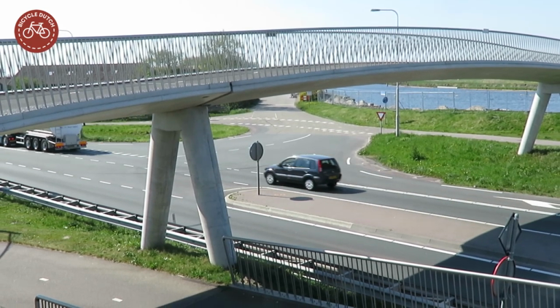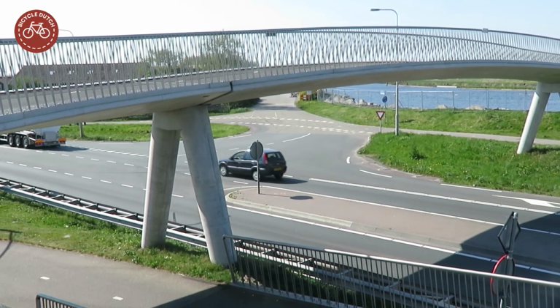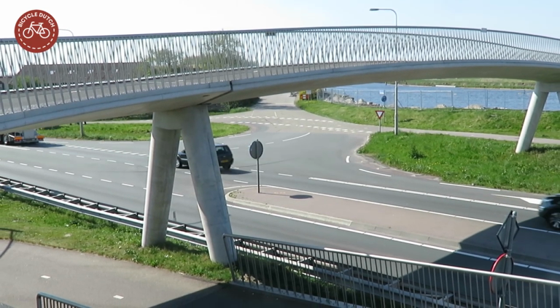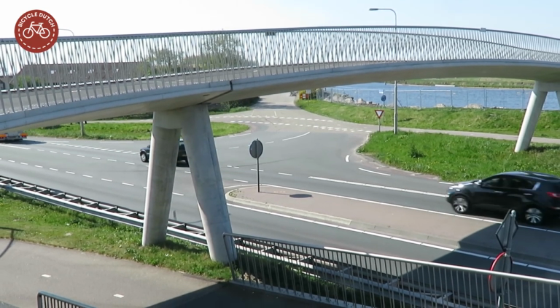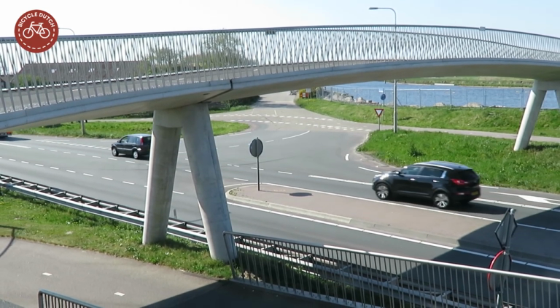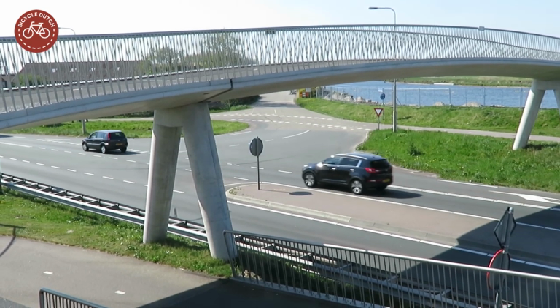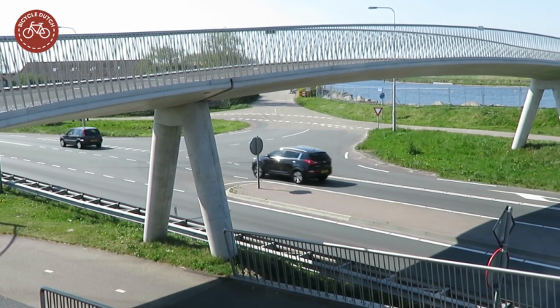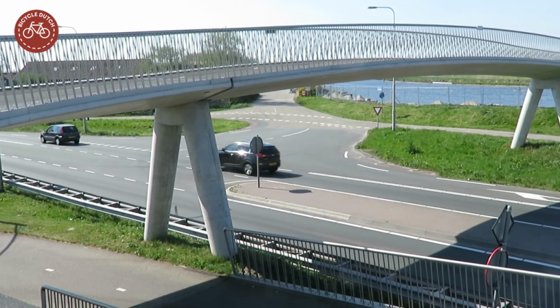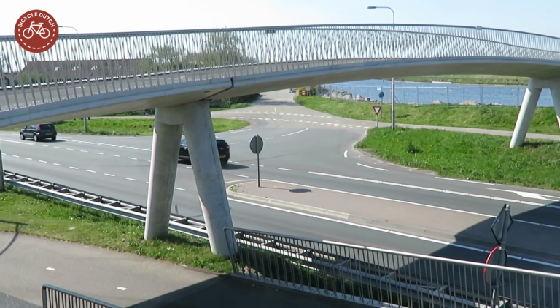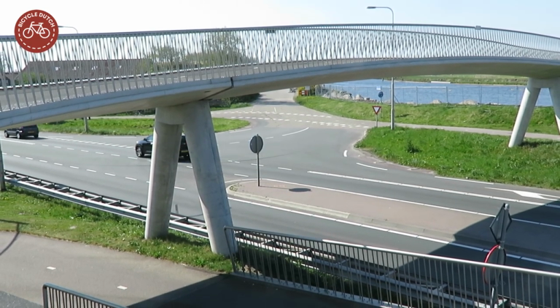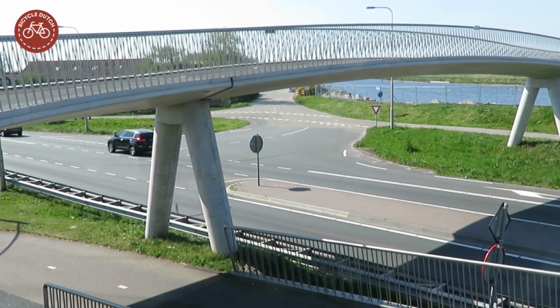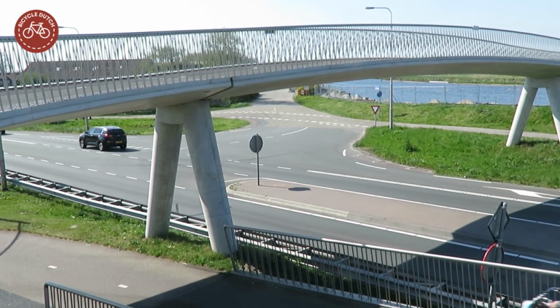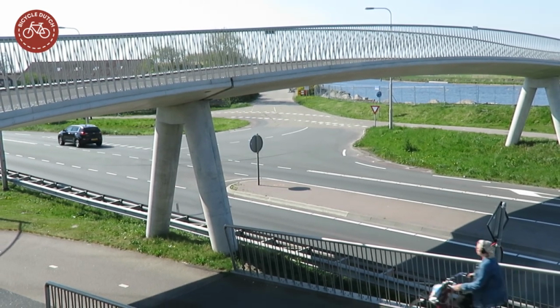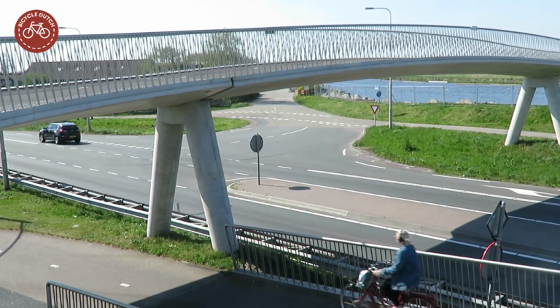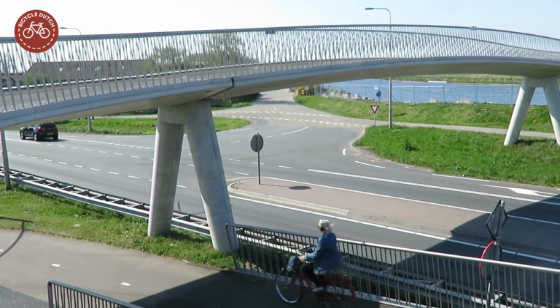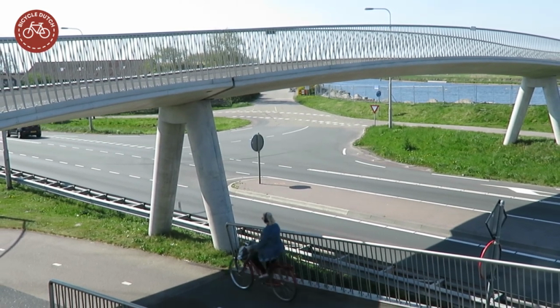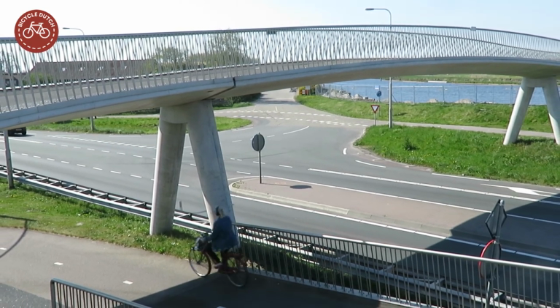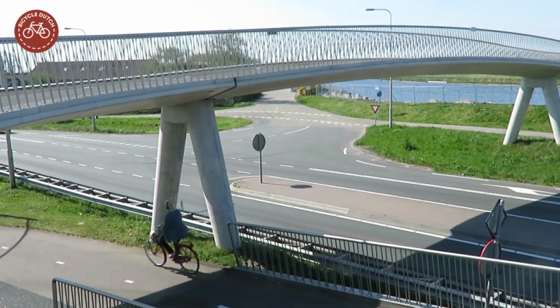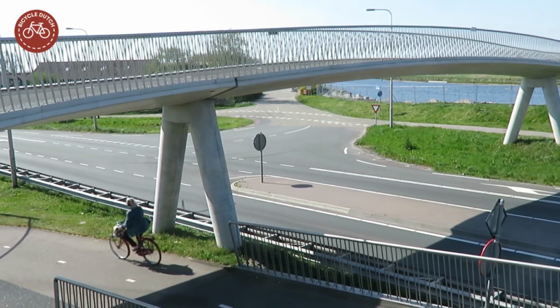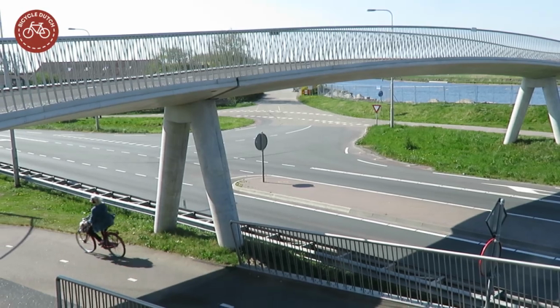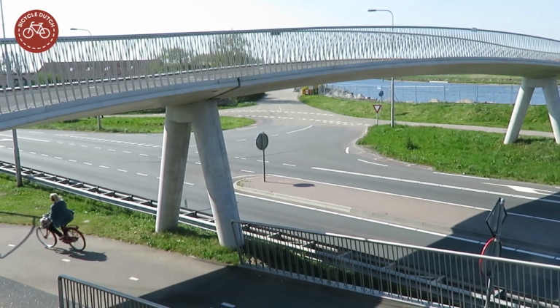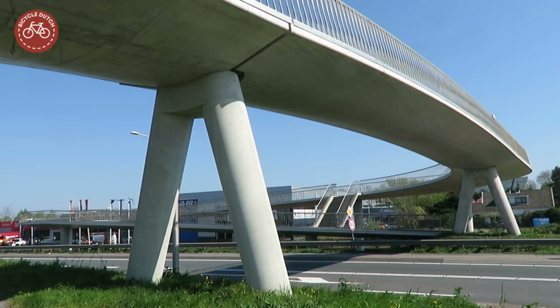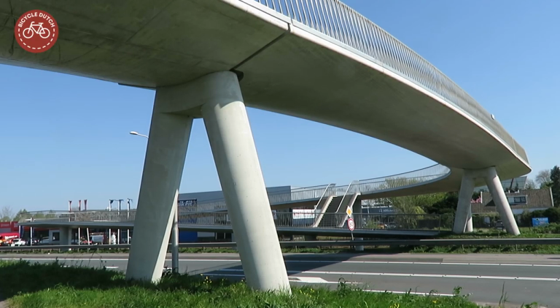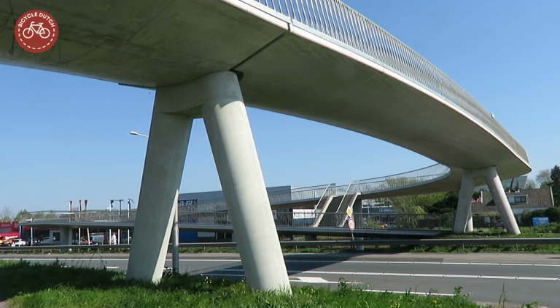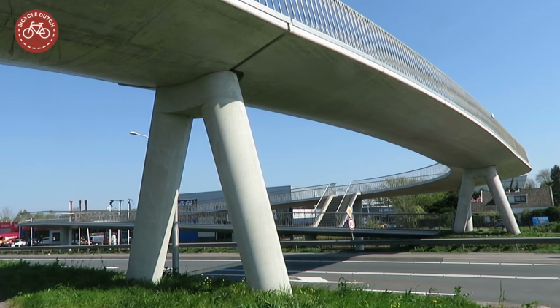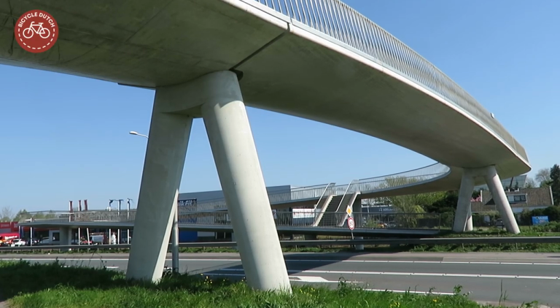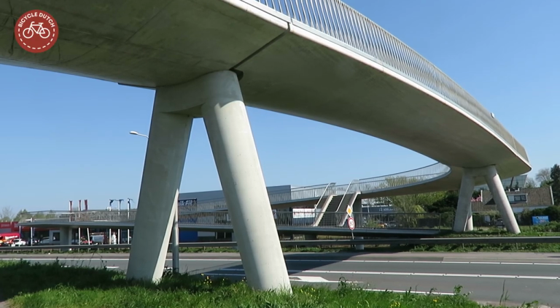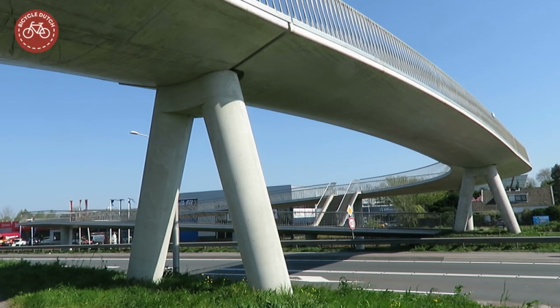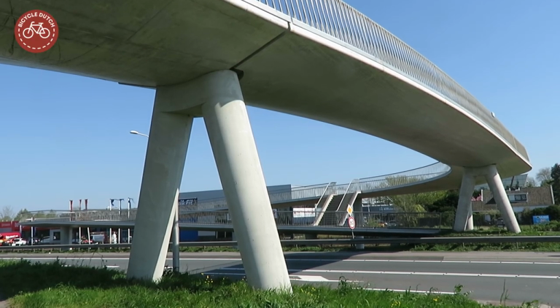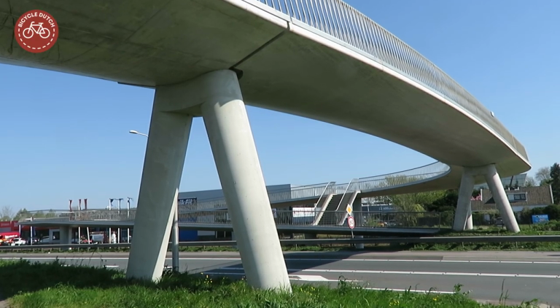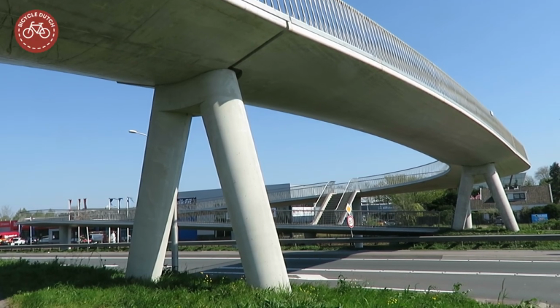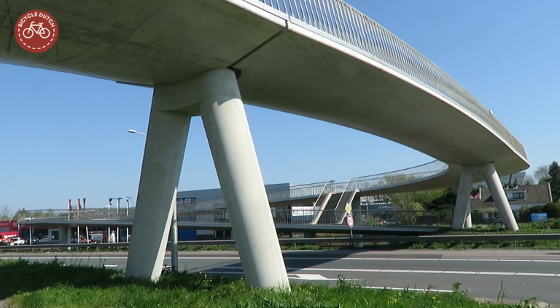Only the section that crosses the road was pre-cast, so the road did not need to be closed for too long.